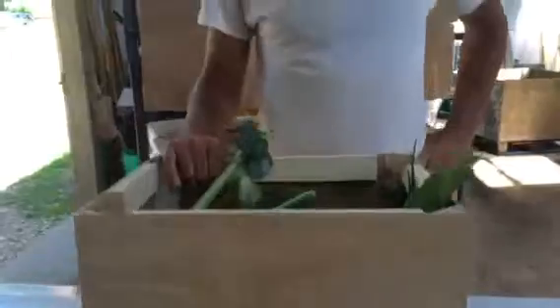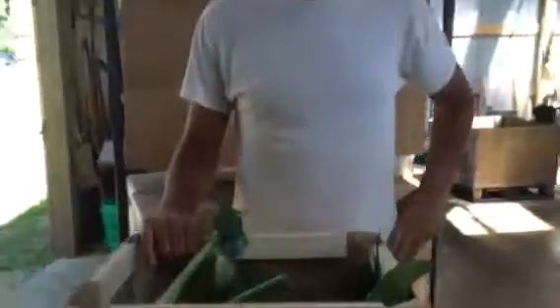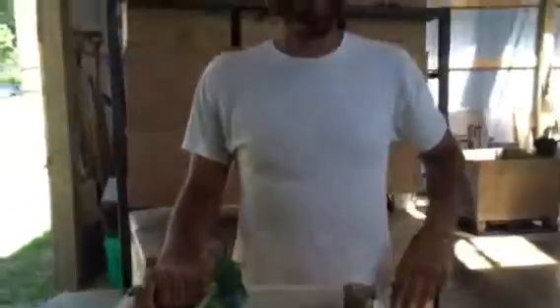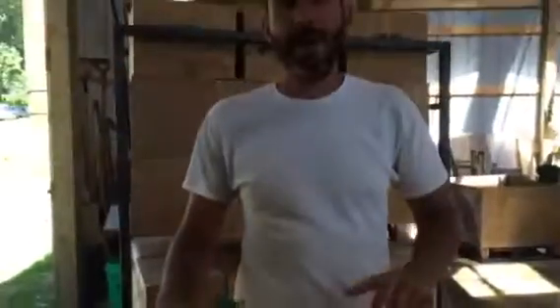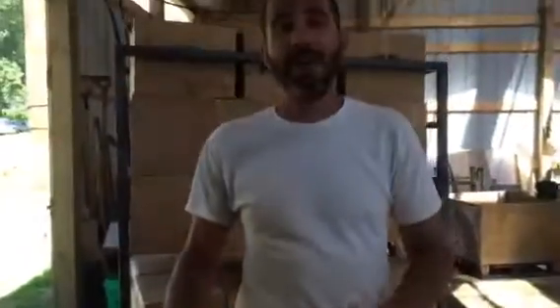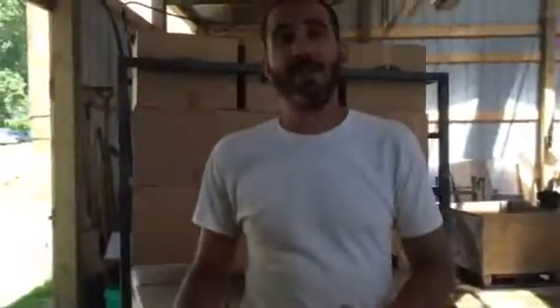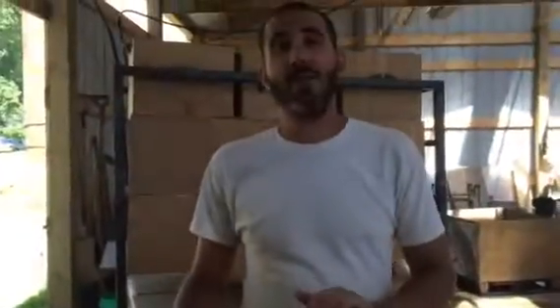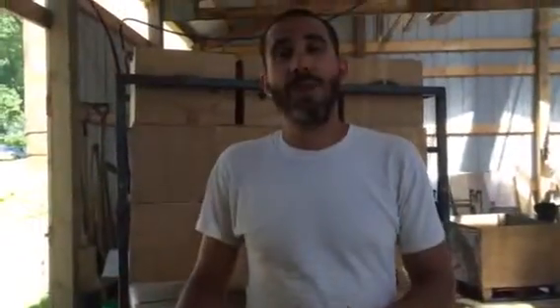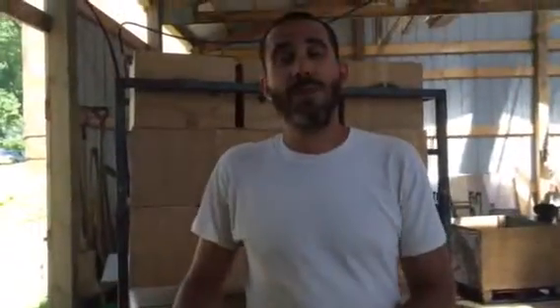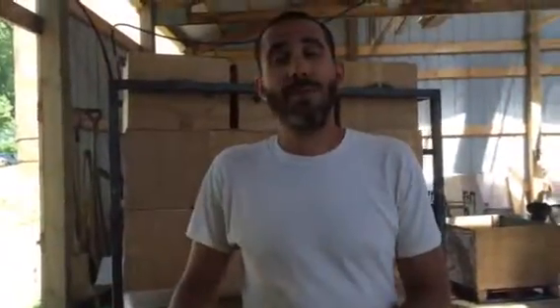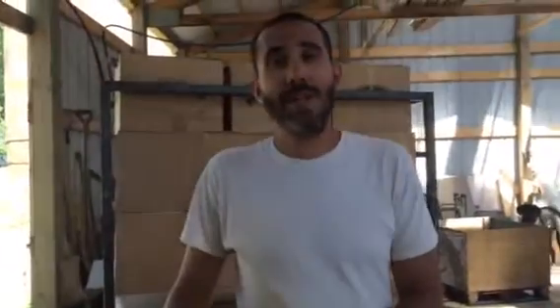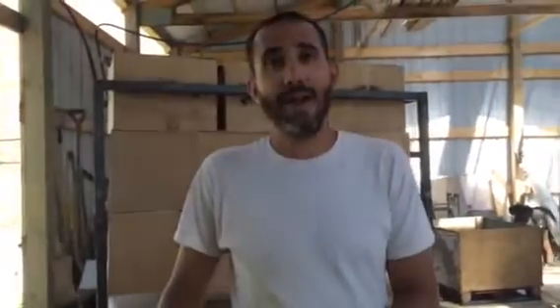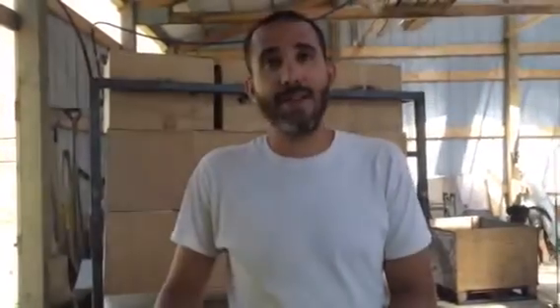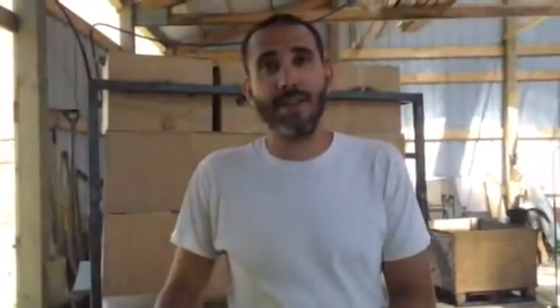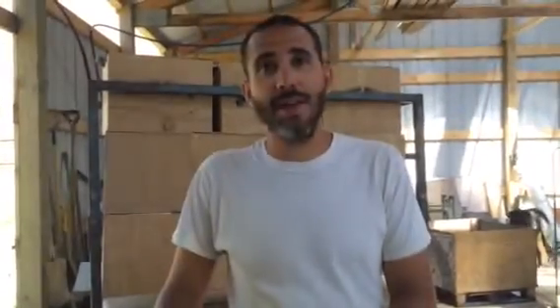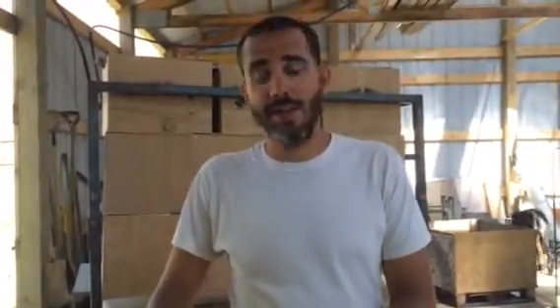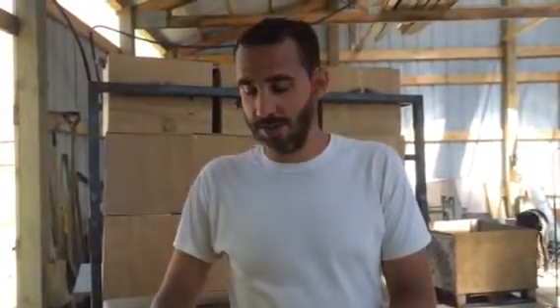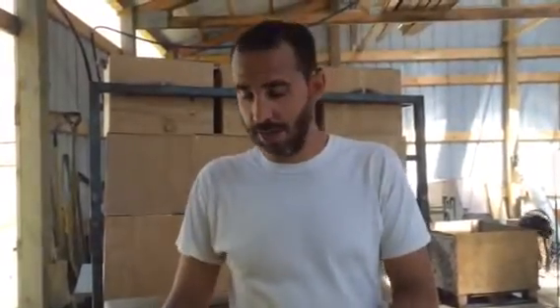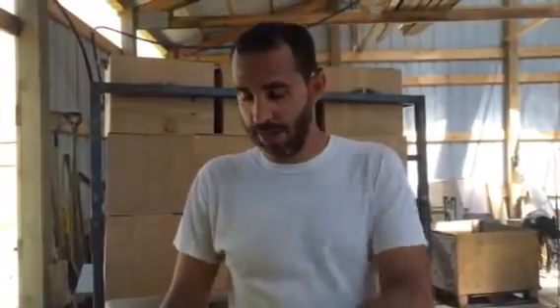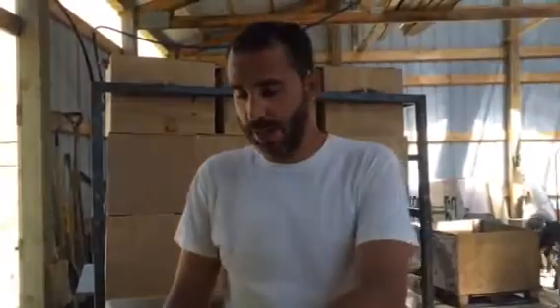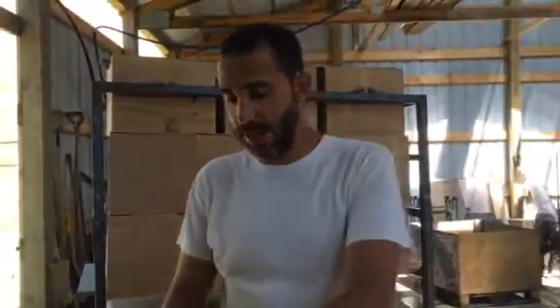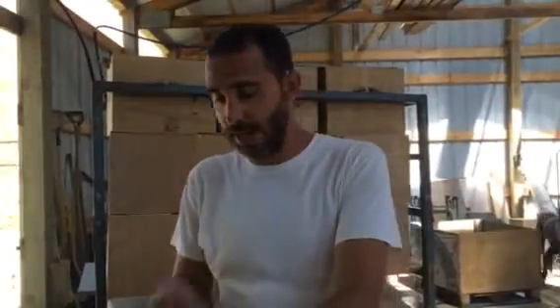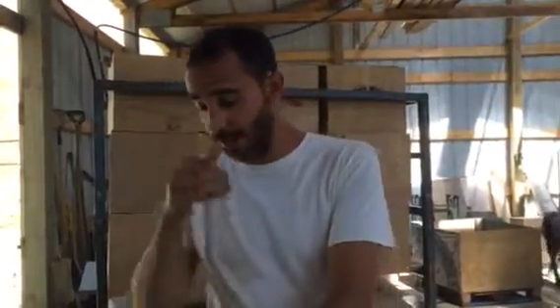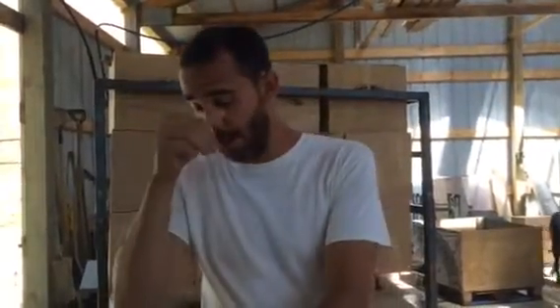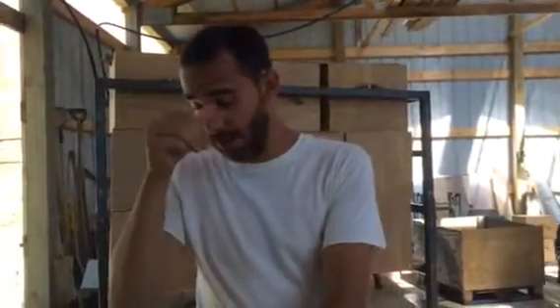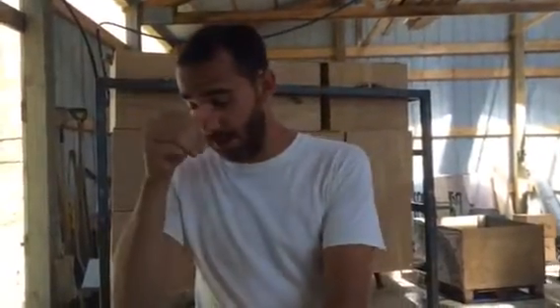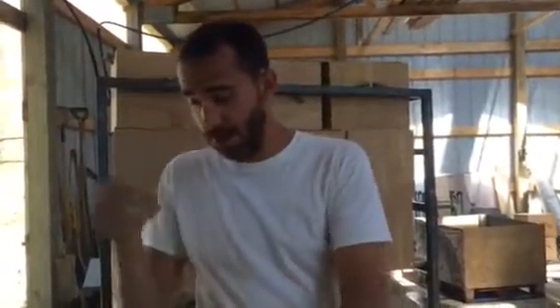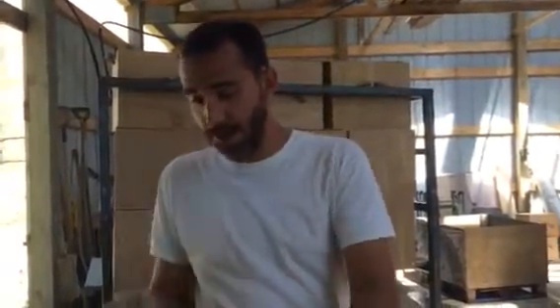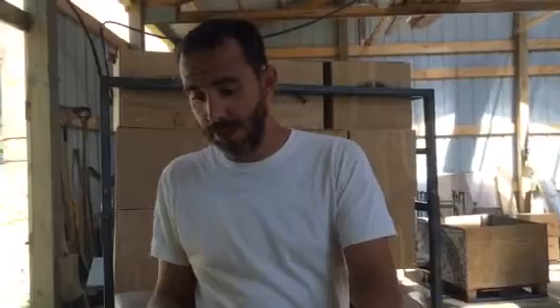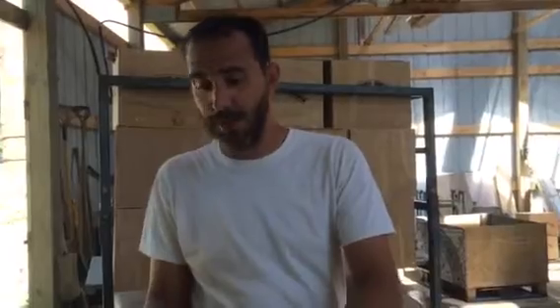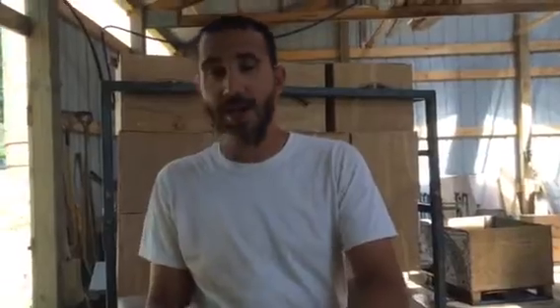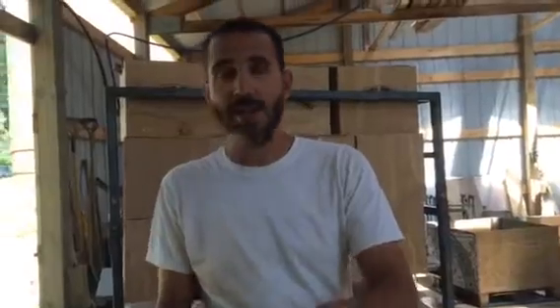Hey everybody, it's week three at the Anderson Organics CSA and we just wanted to show you what's in your box.